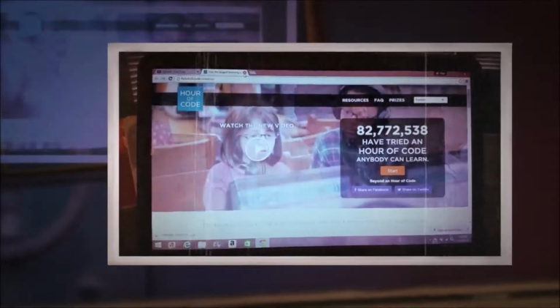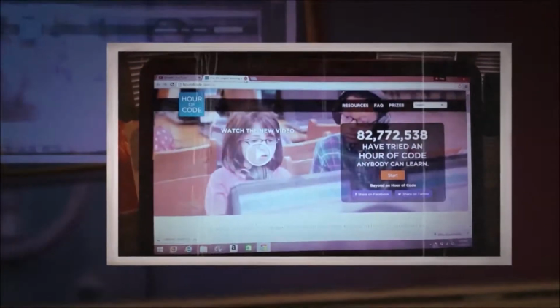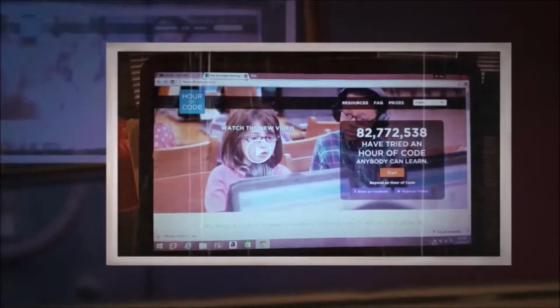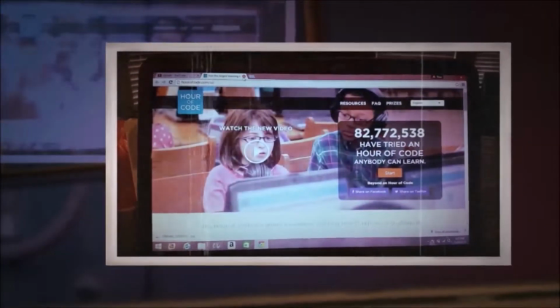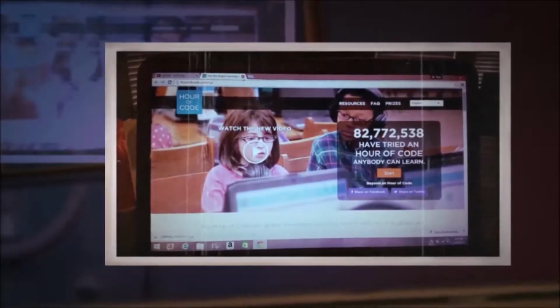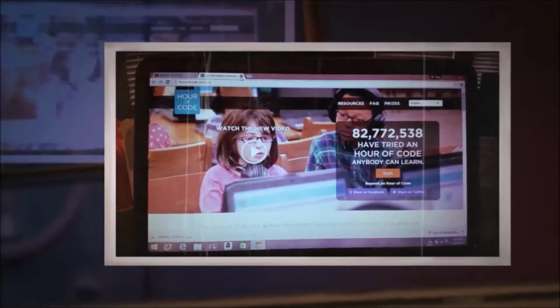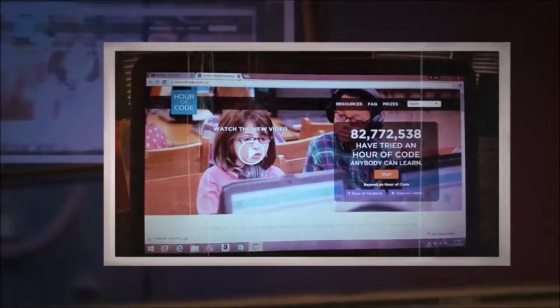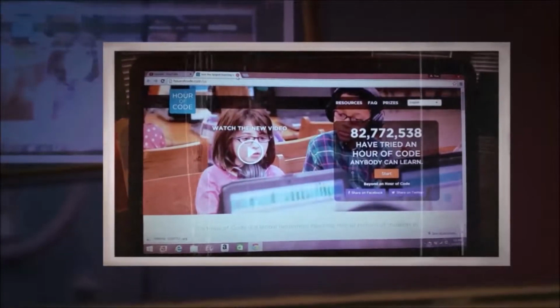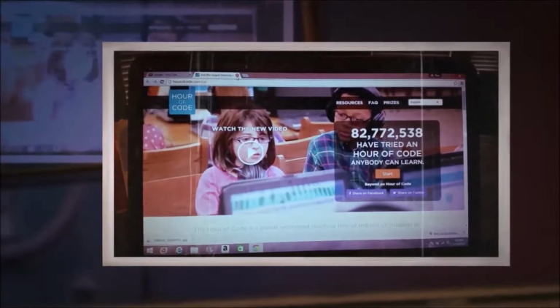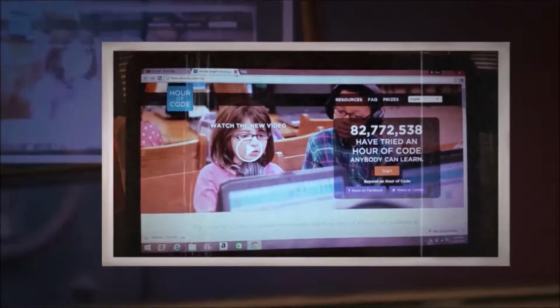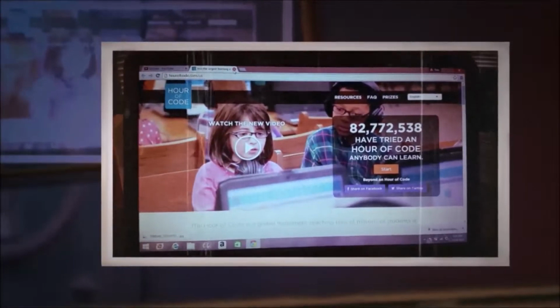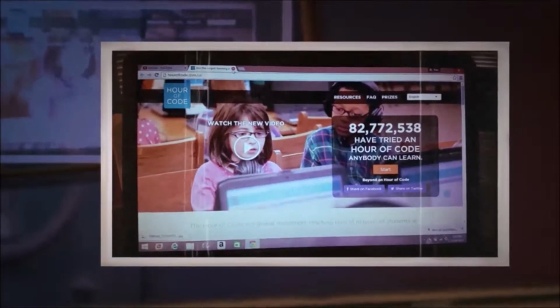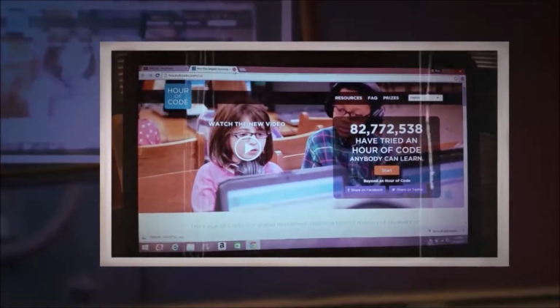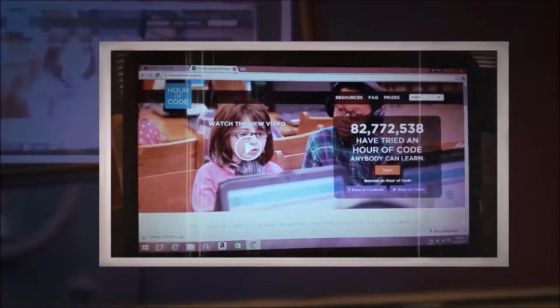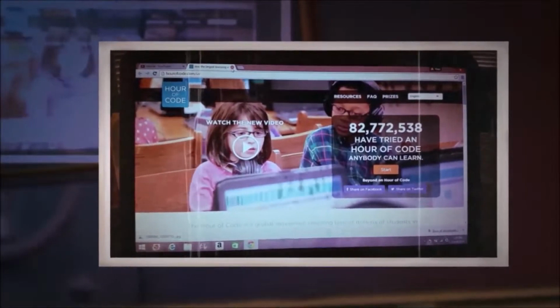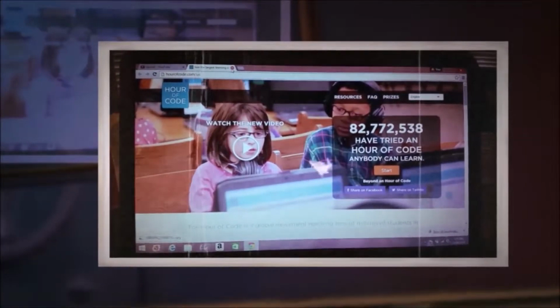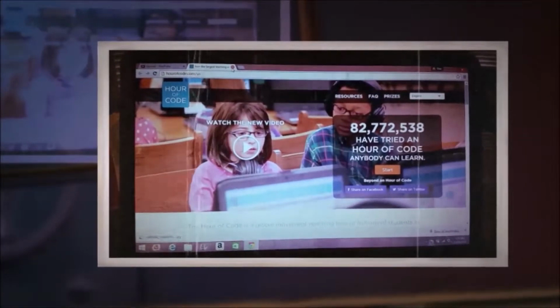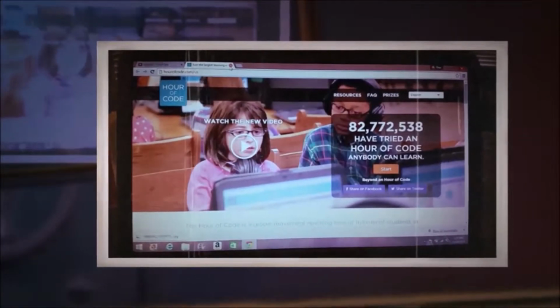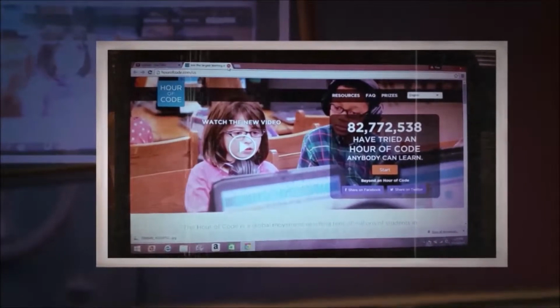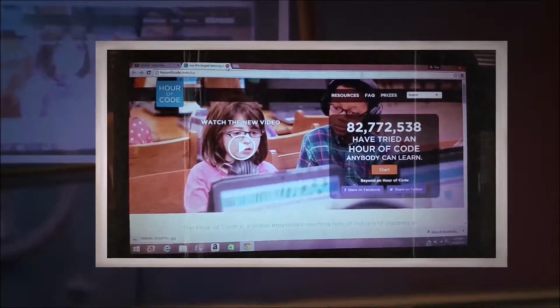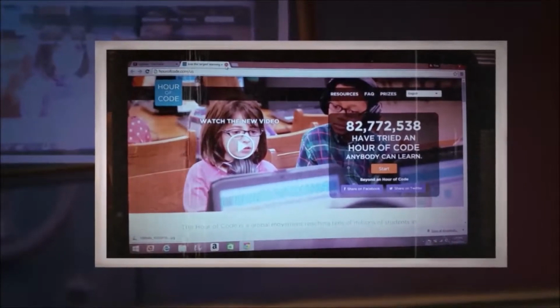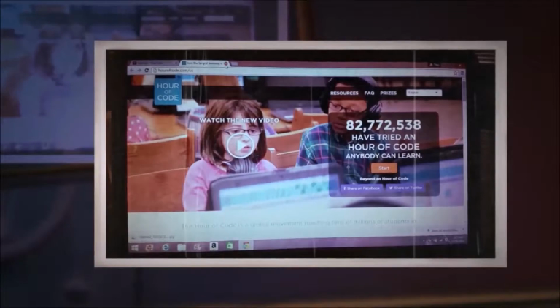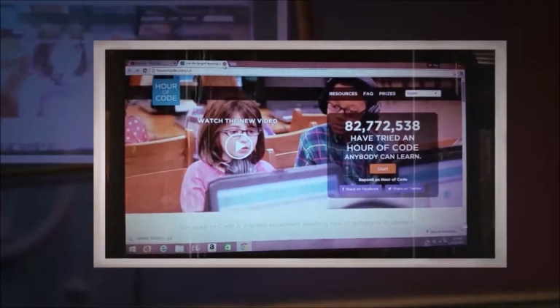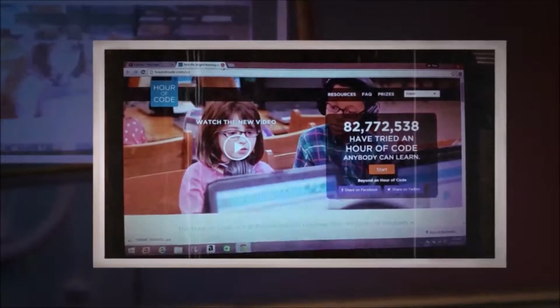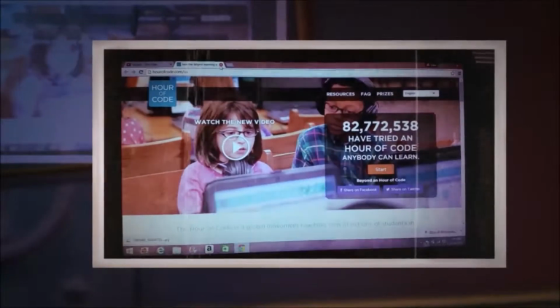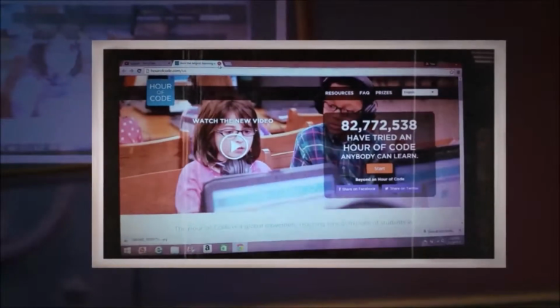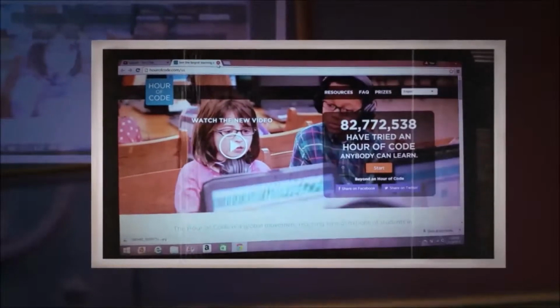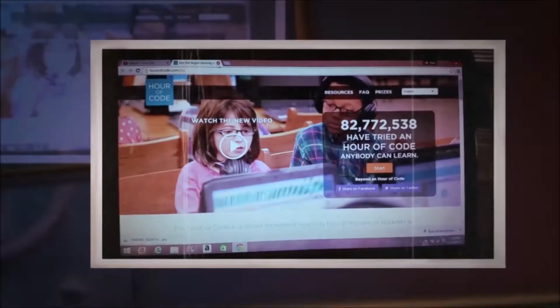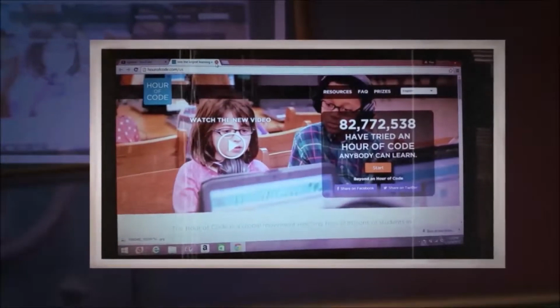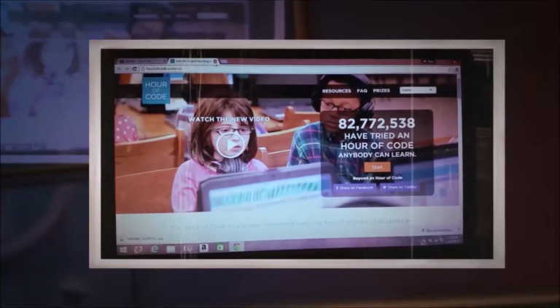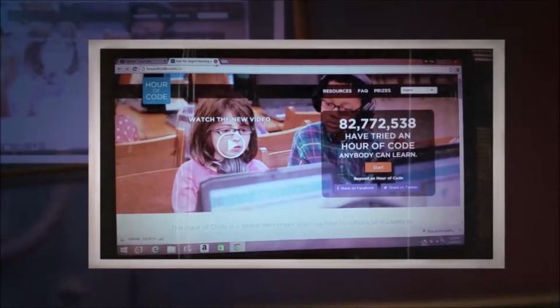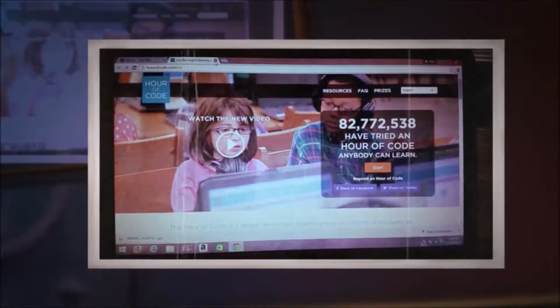Hi guys, I want to do a sneak peek of a future vlog. I'm going to work on an hour of code.